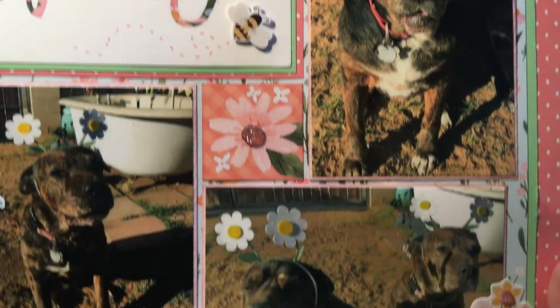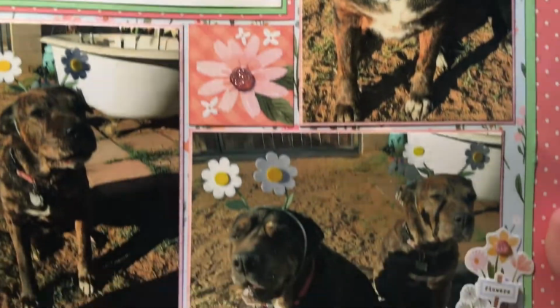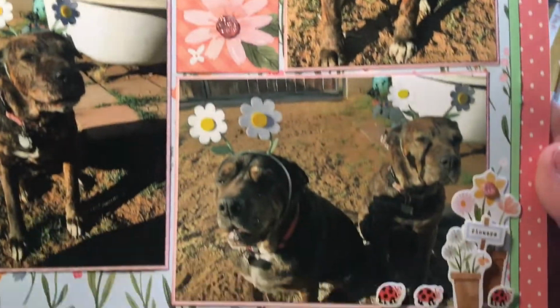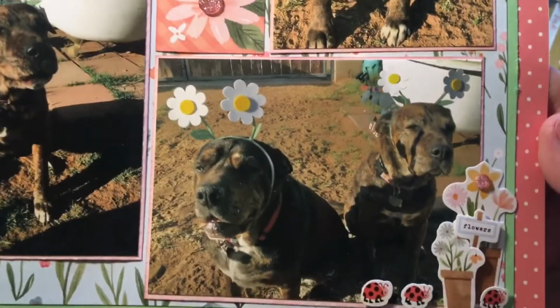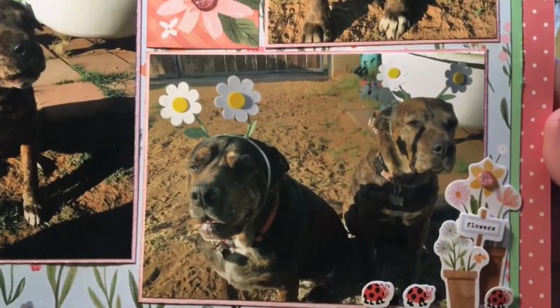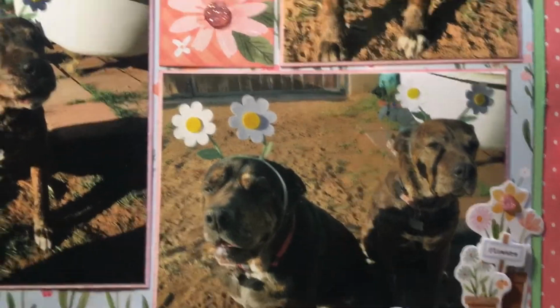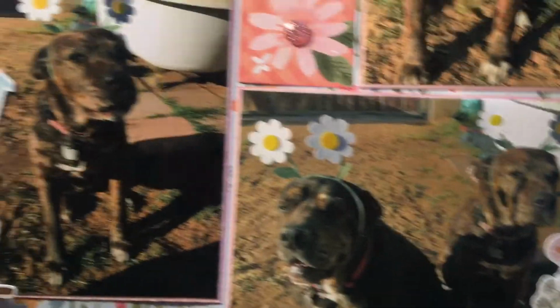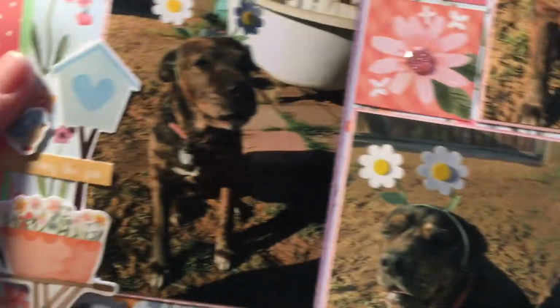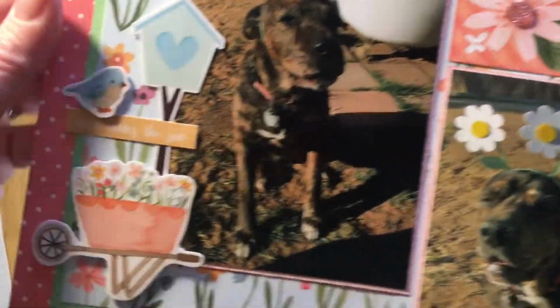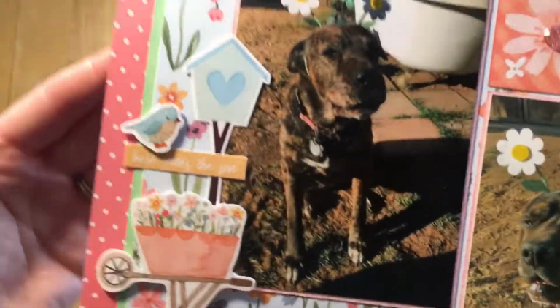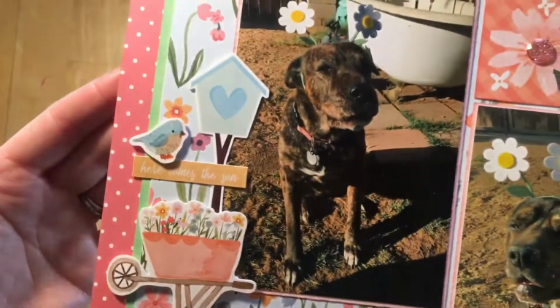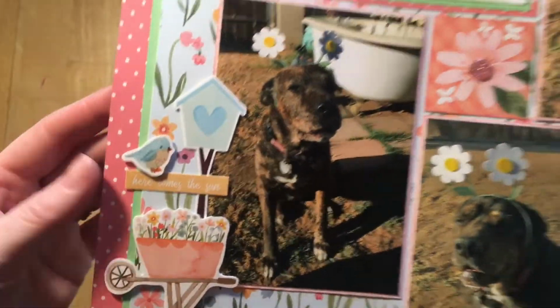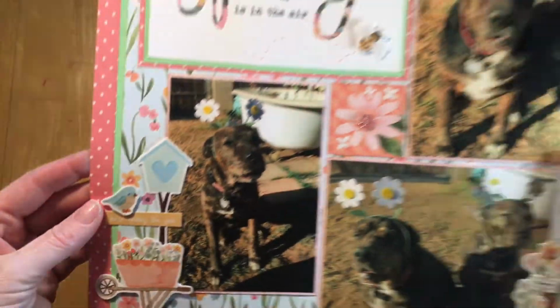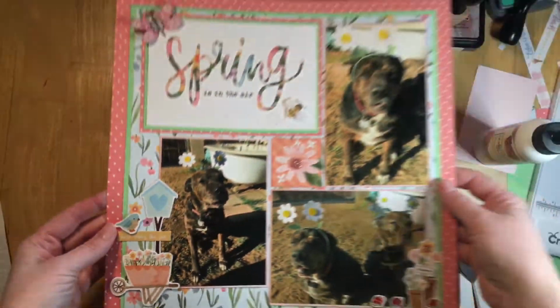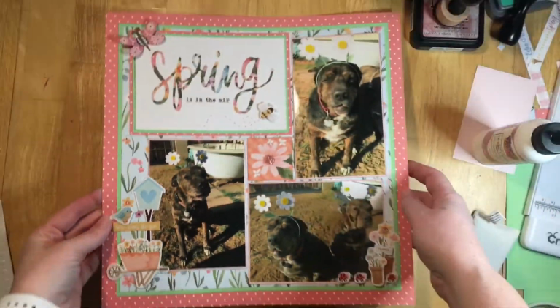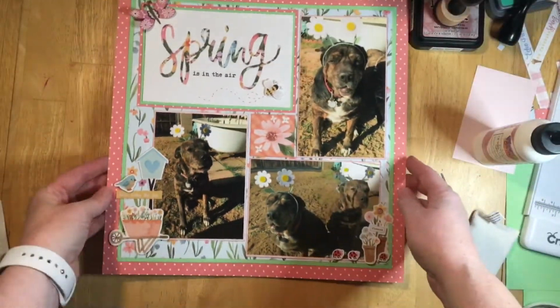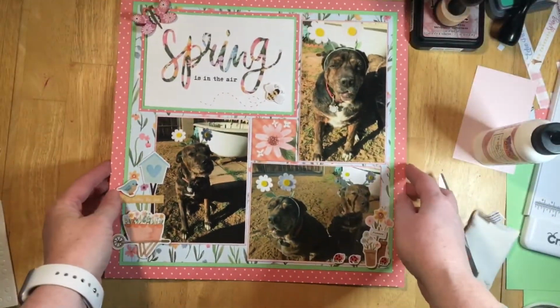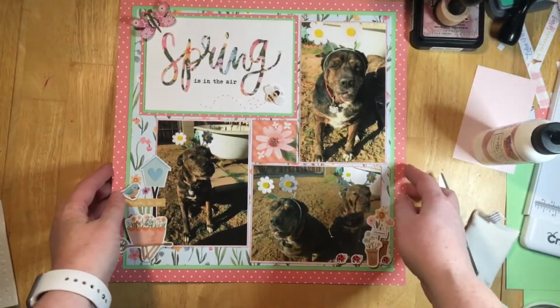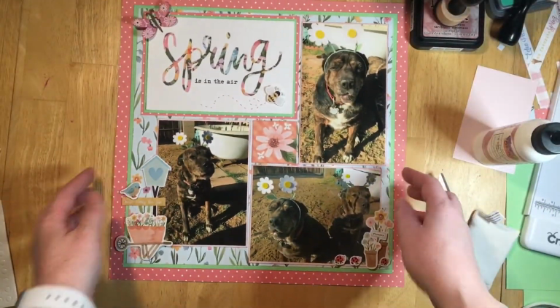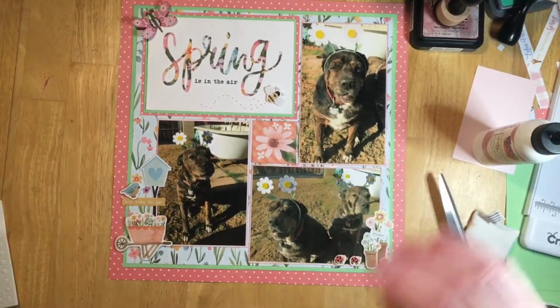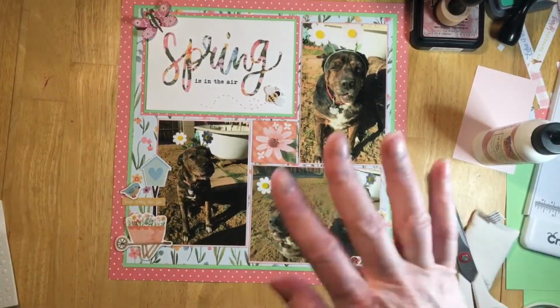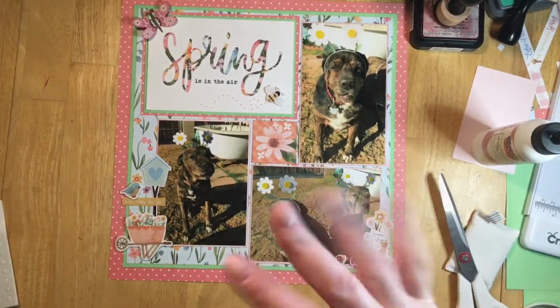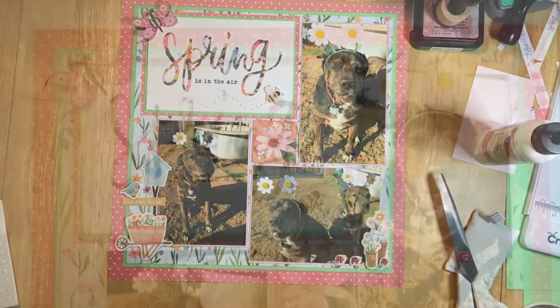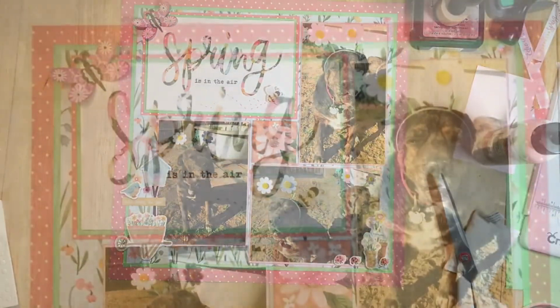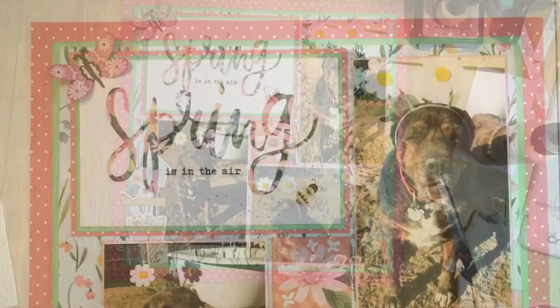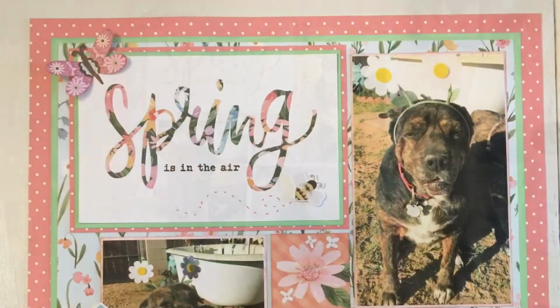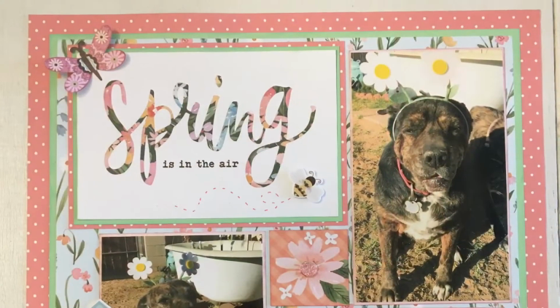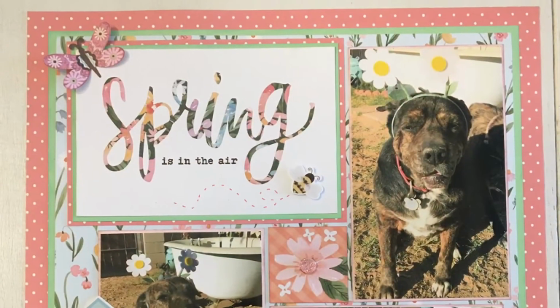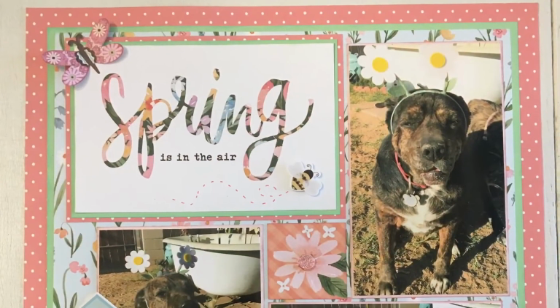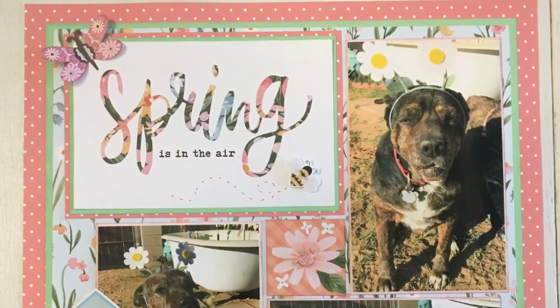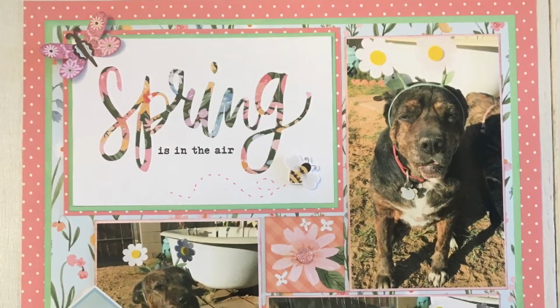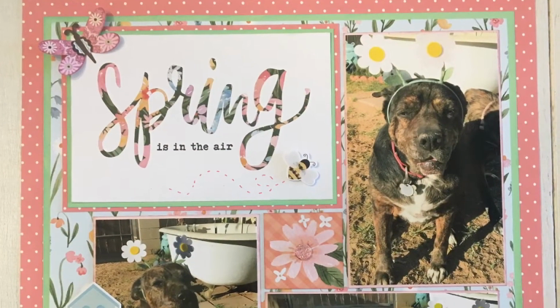Here's the finished layout, guys — here are some close-ups for you. Thank you for watching, like and subscribe to my channel. Thanks everyone, have a good day!